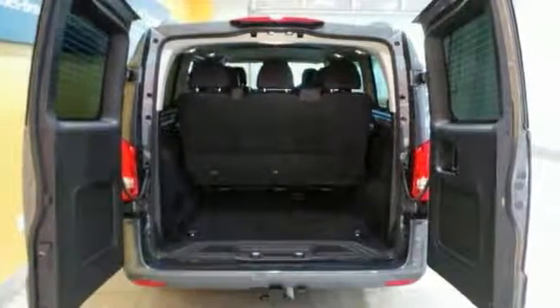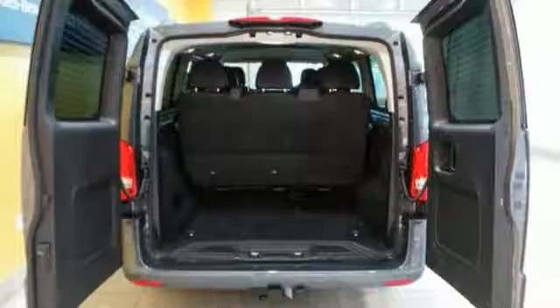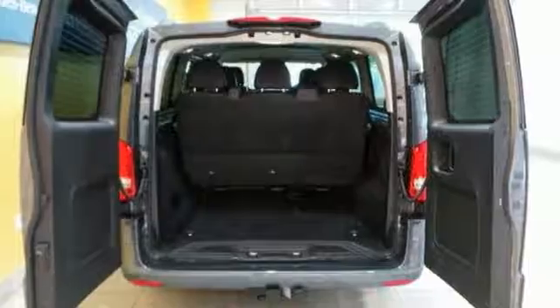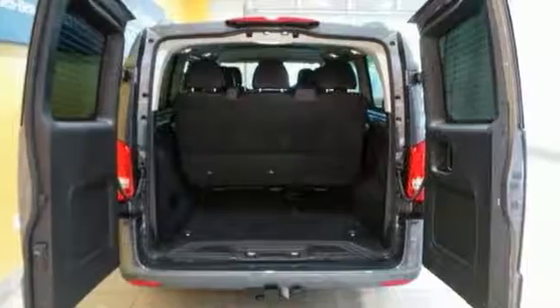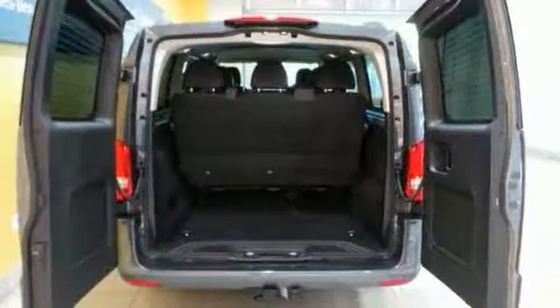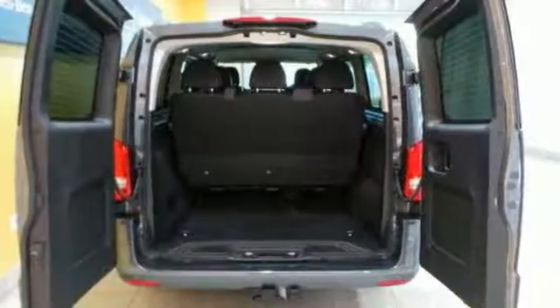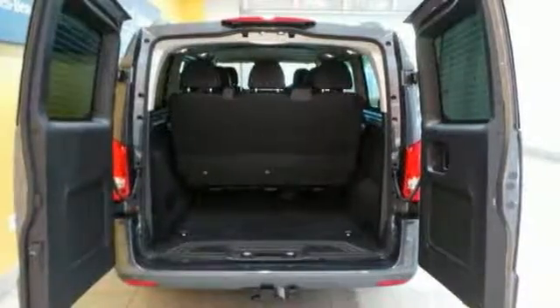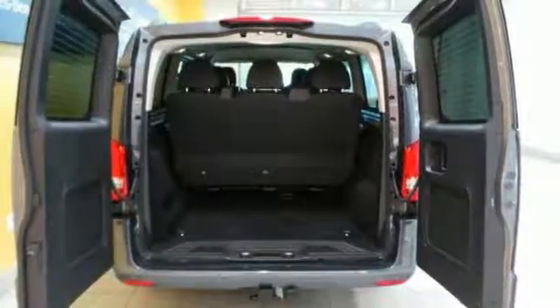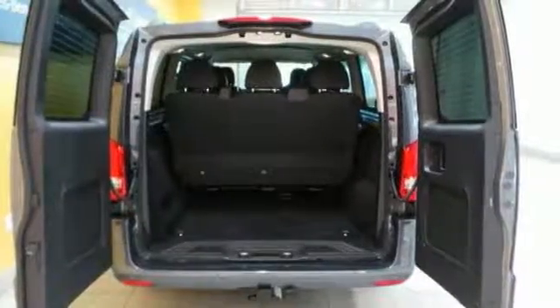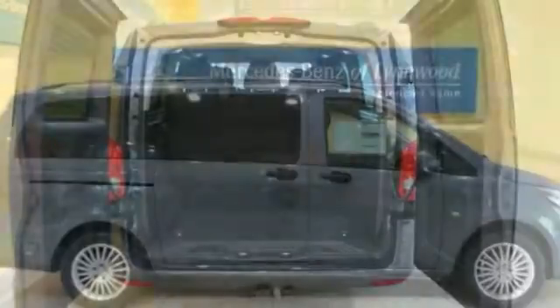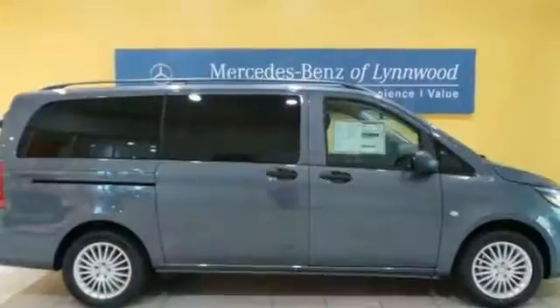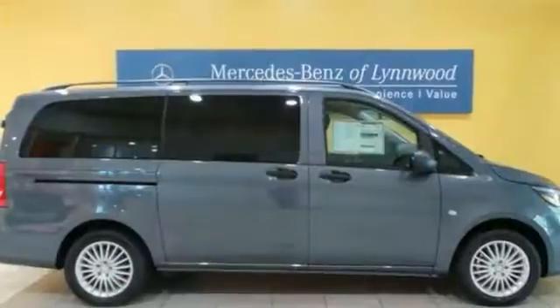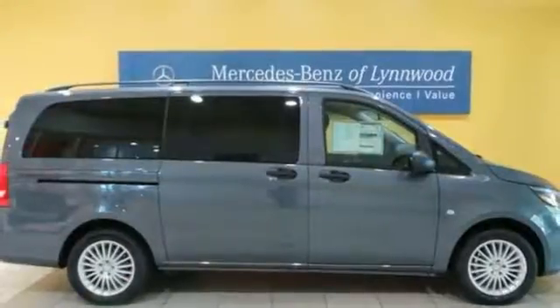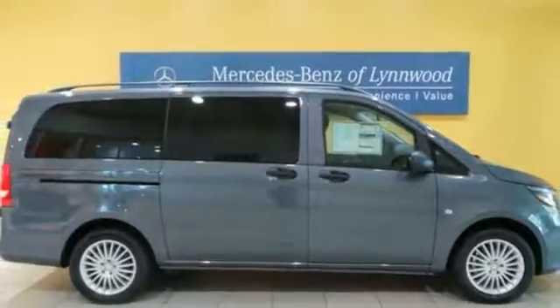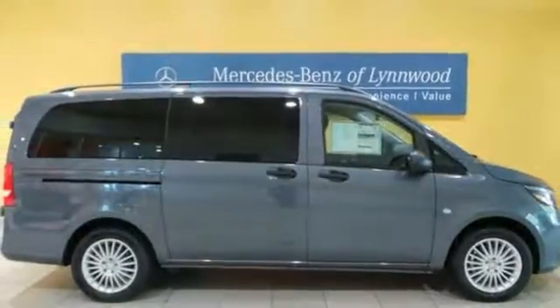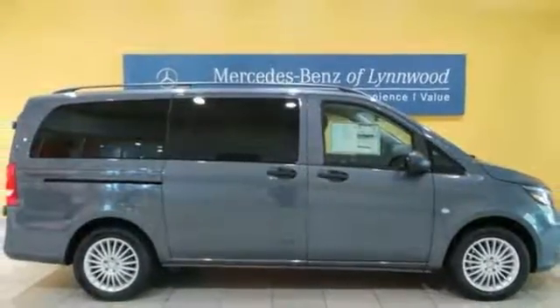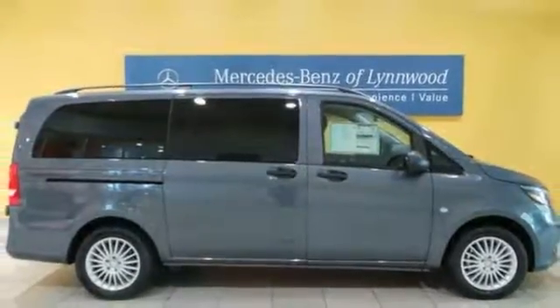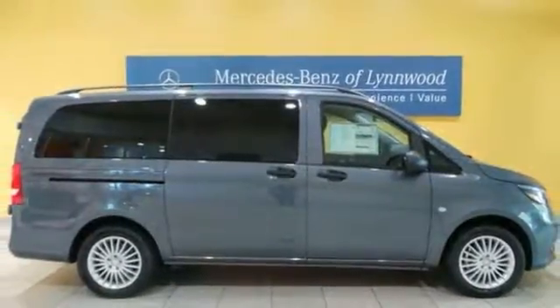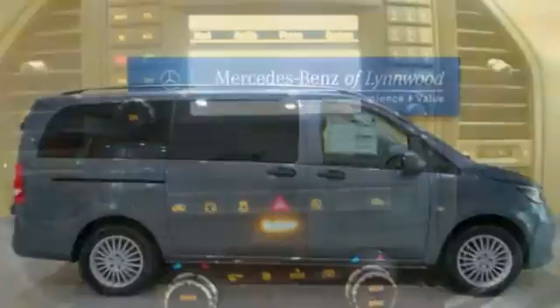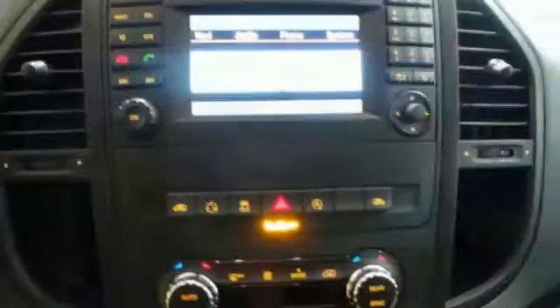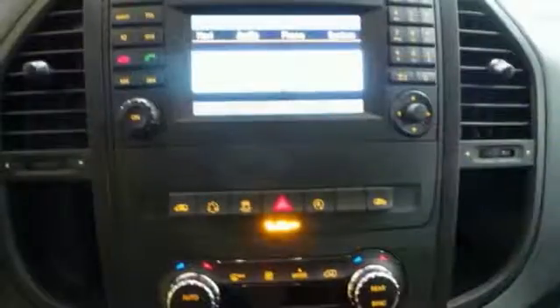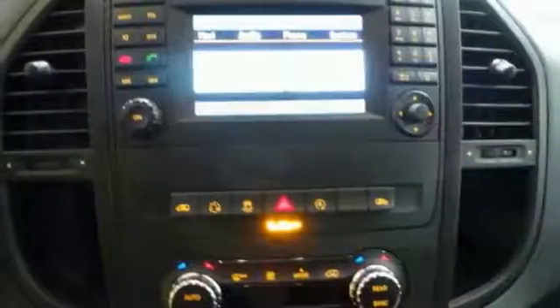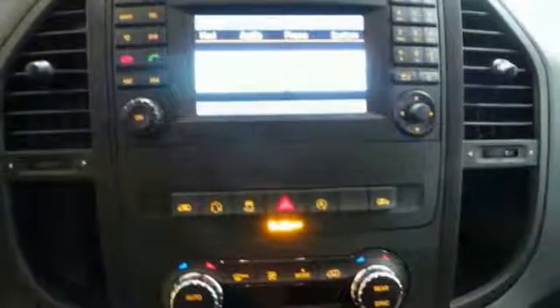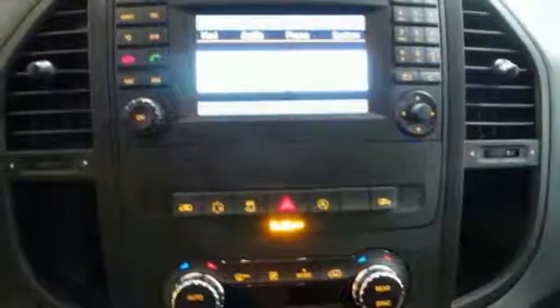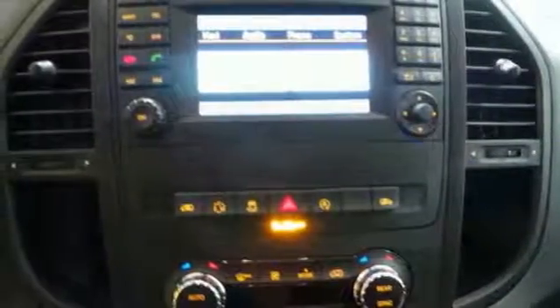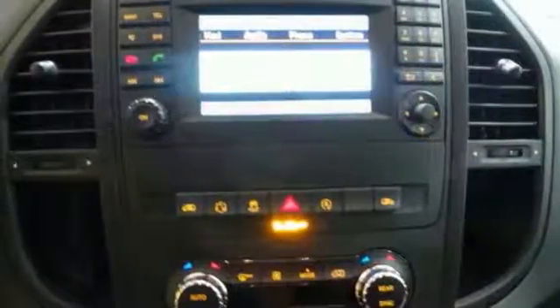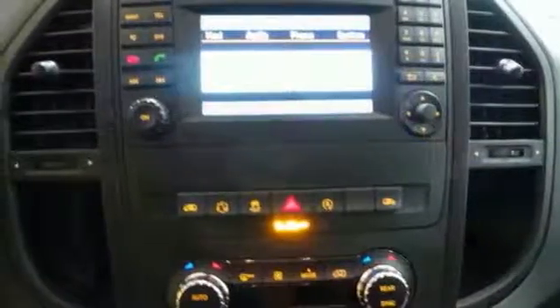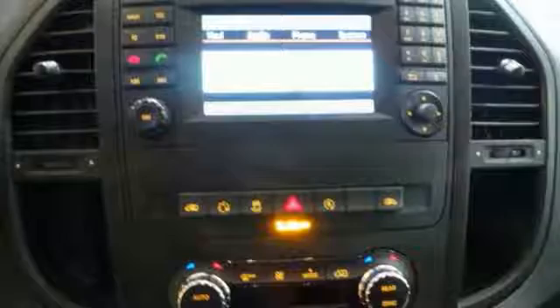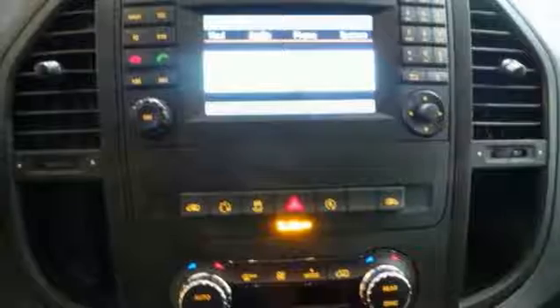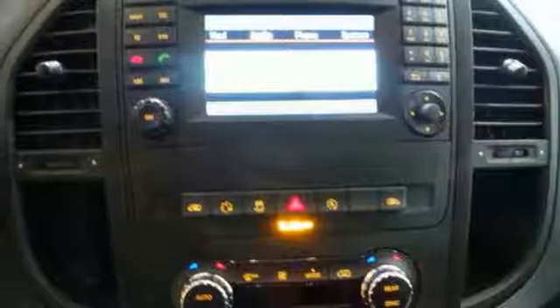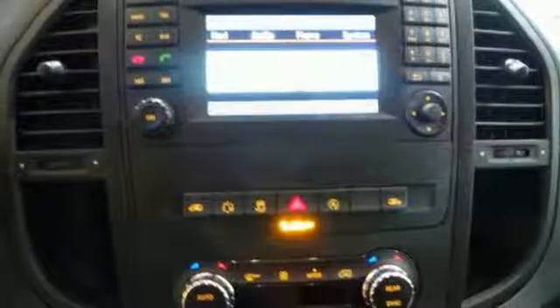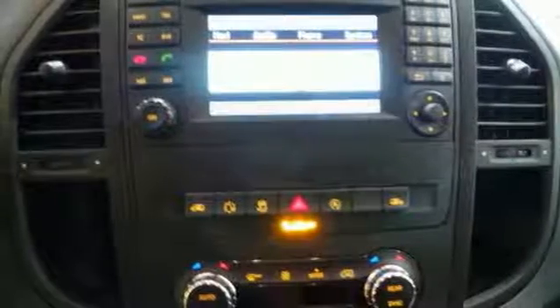With its extensive seating, powerful performance, and rock solid build quality, this passenger van is an excellent choice.